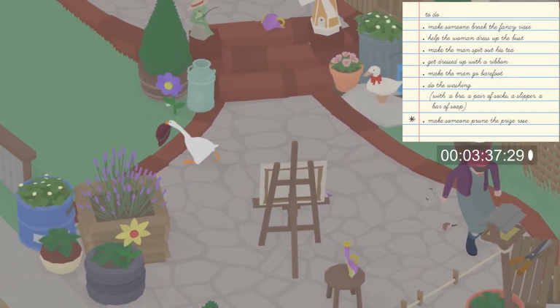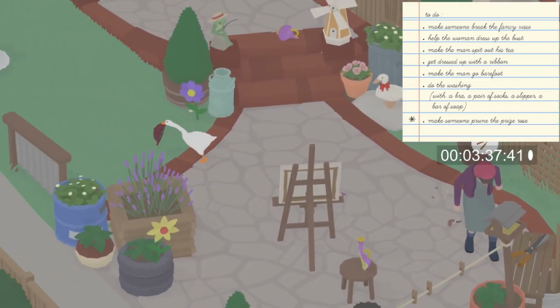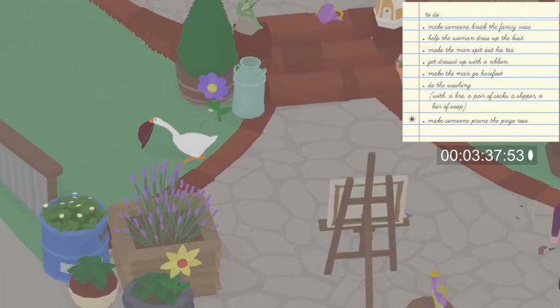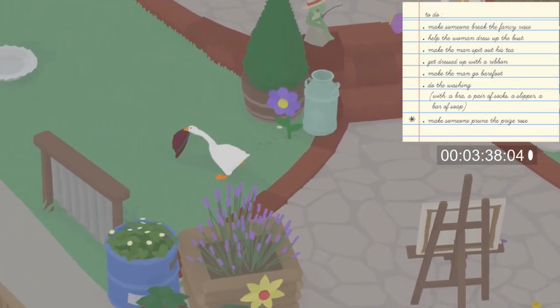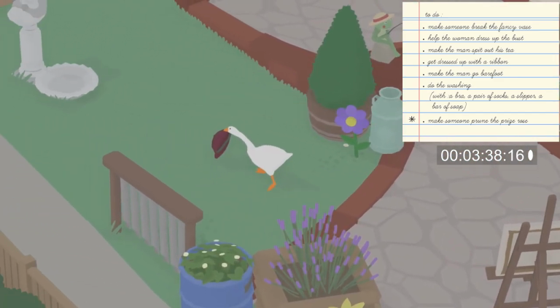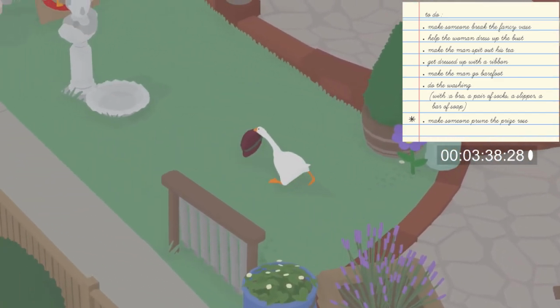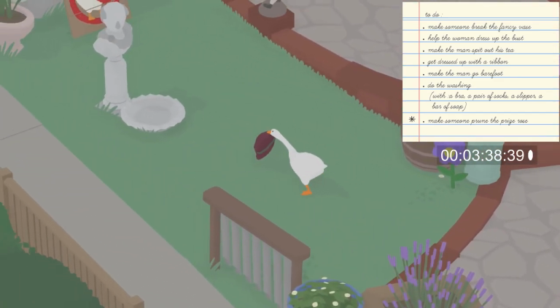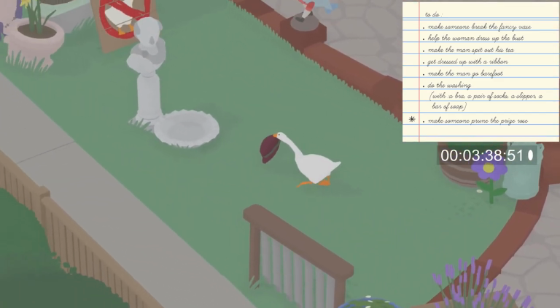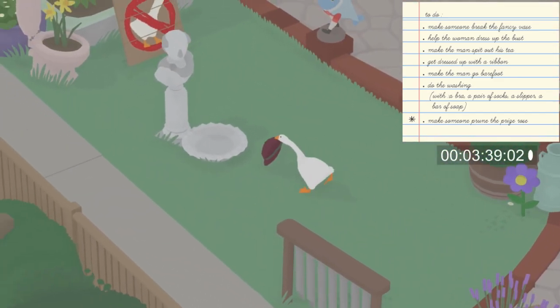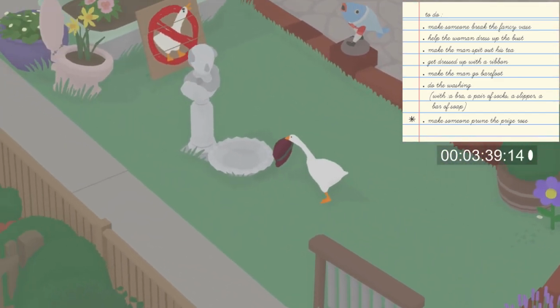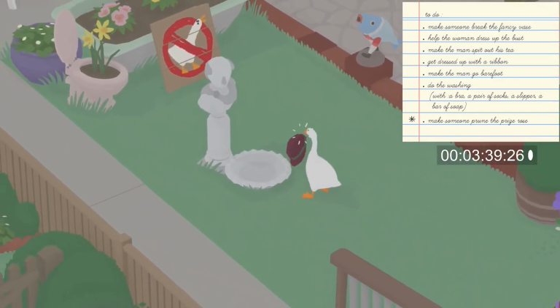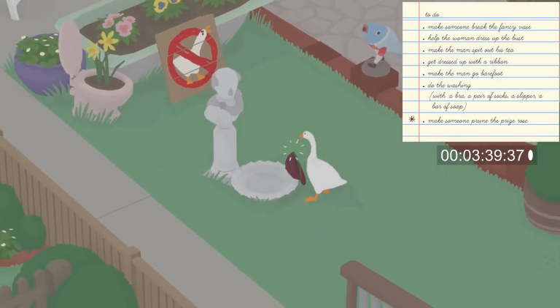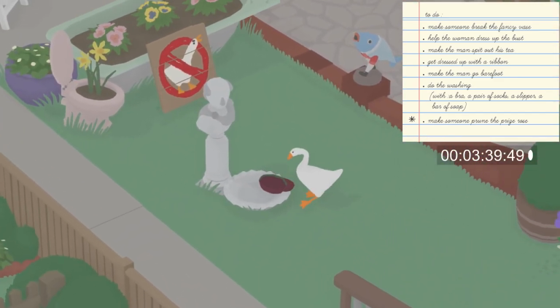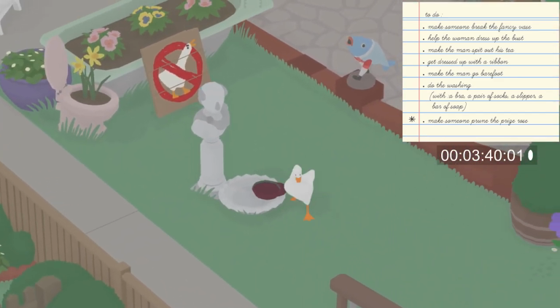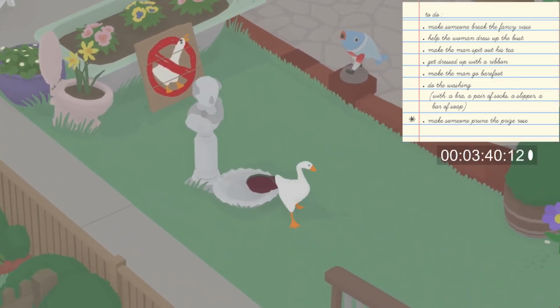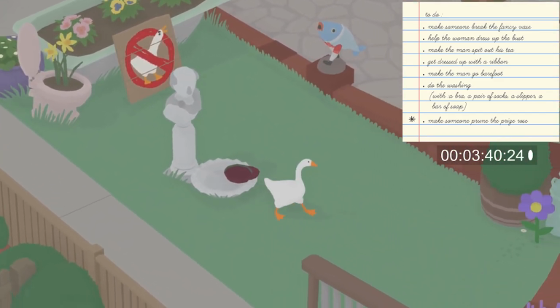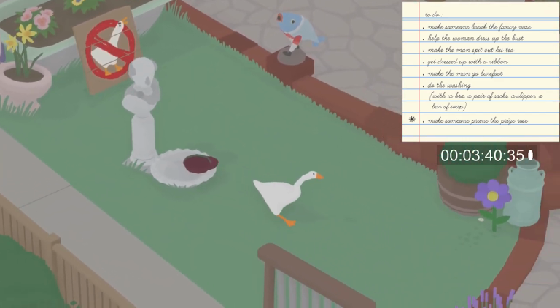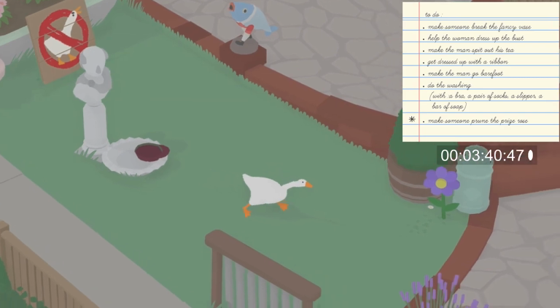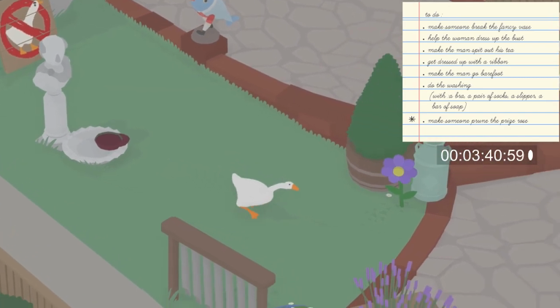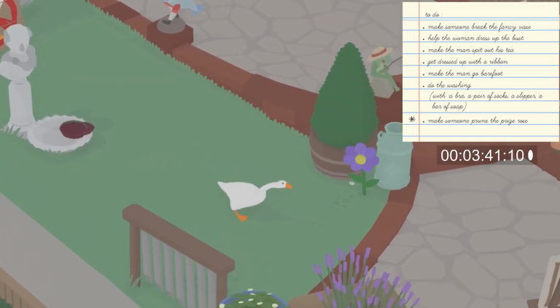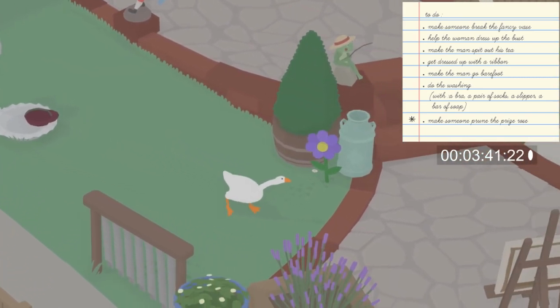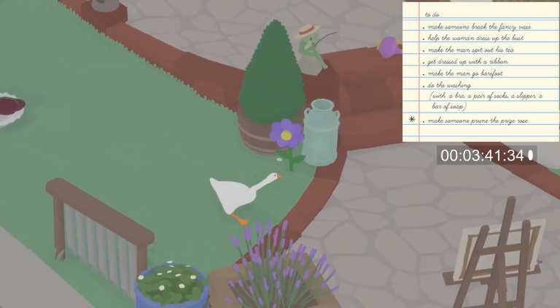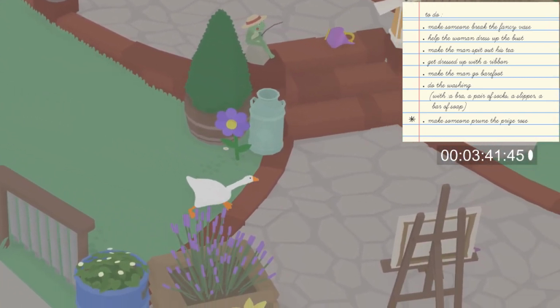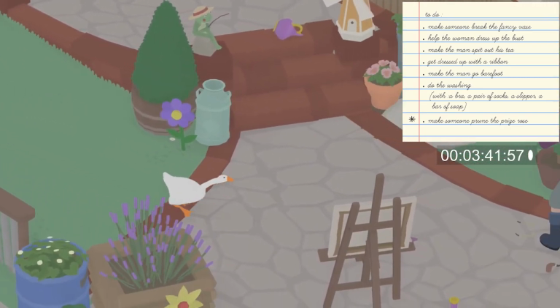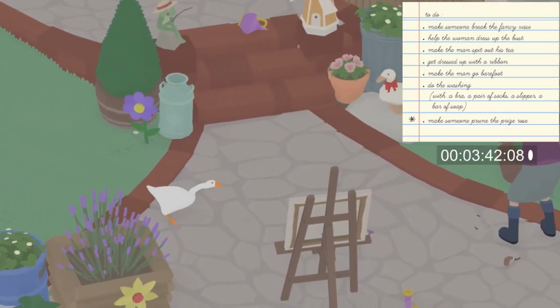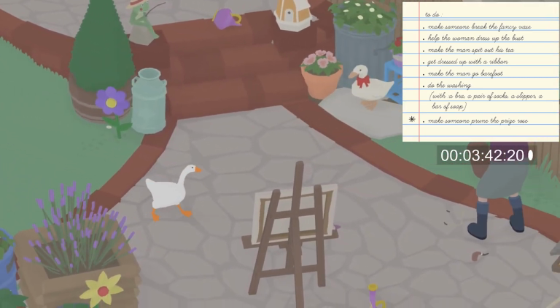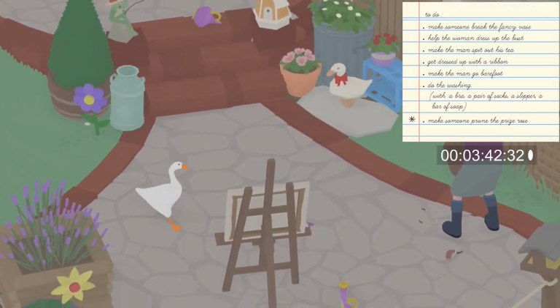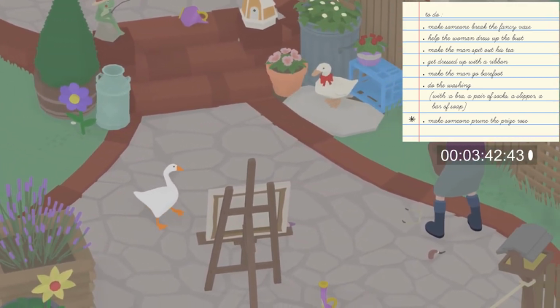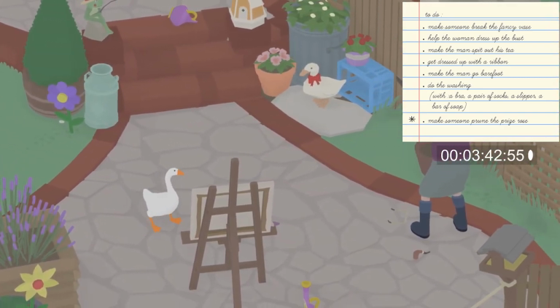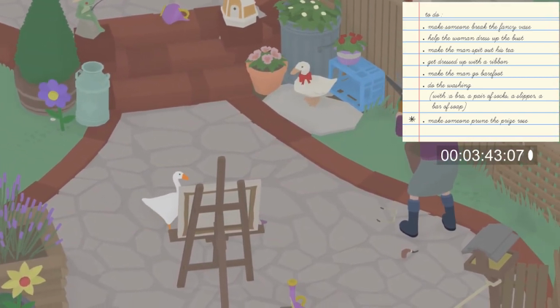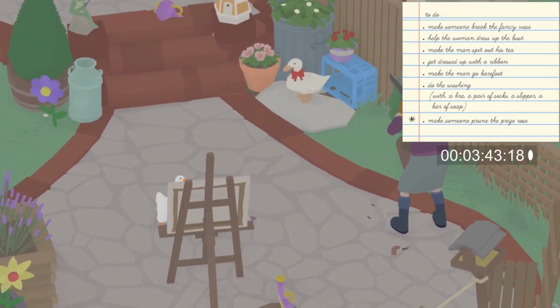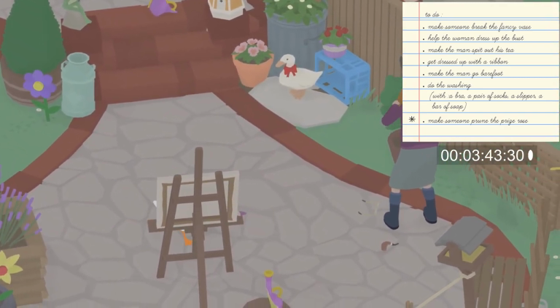While we're waiting for that to happen, let's bring all the items we need to dress up the bust over to the bust and just drop them in the basin beneath it.